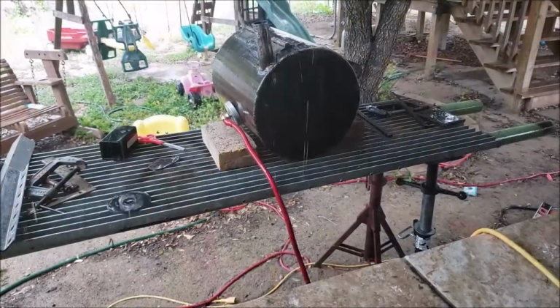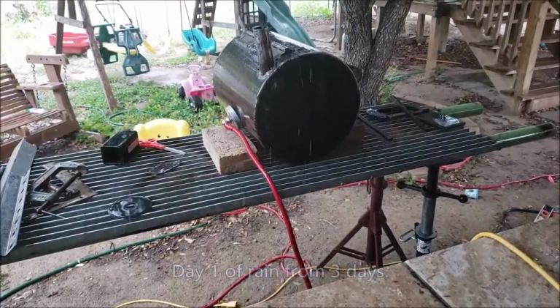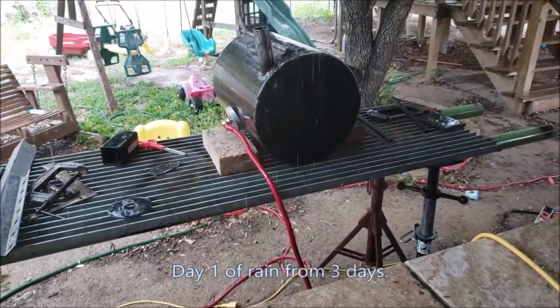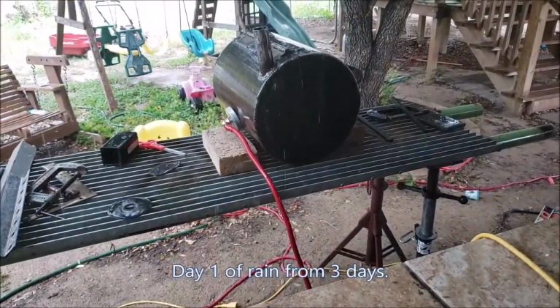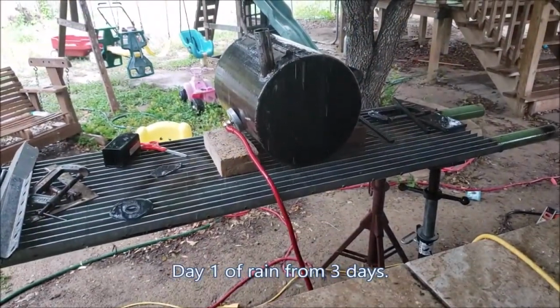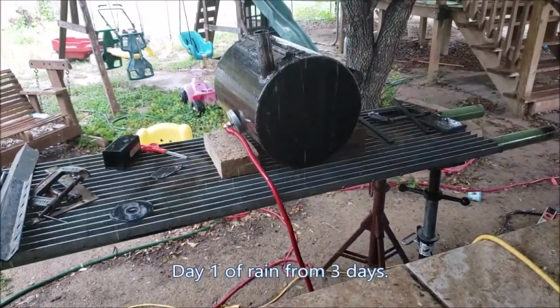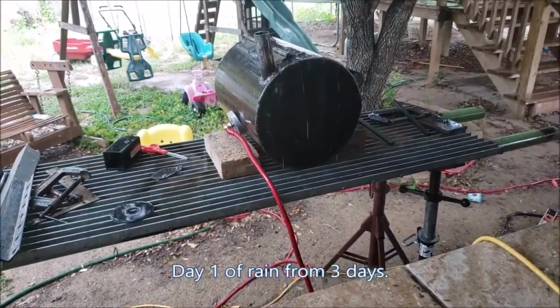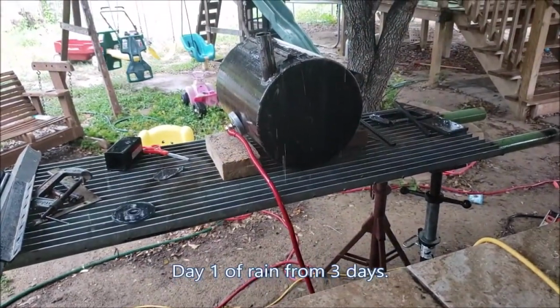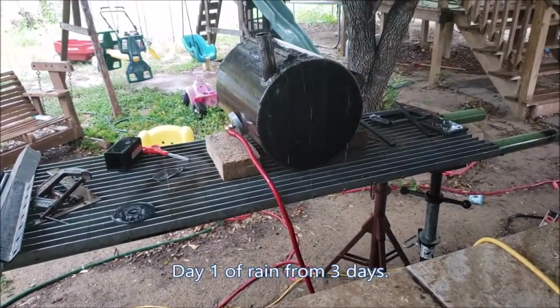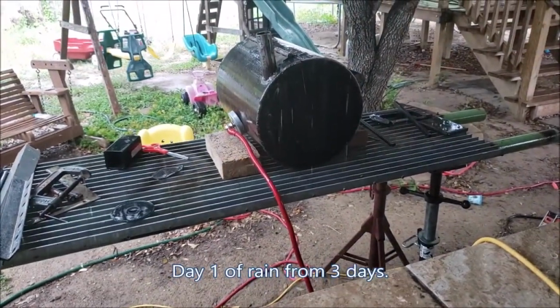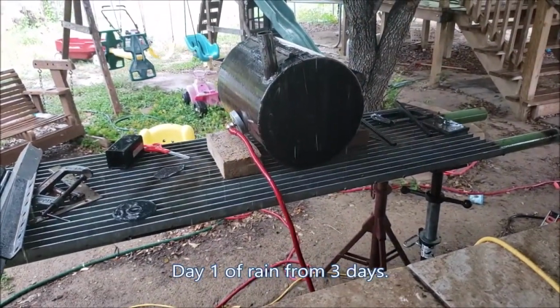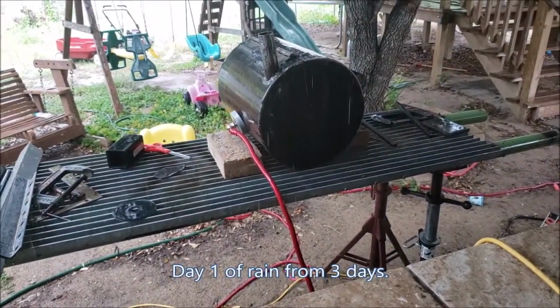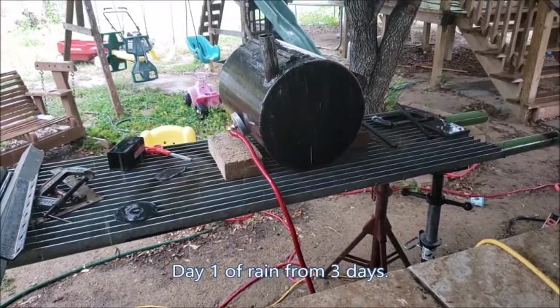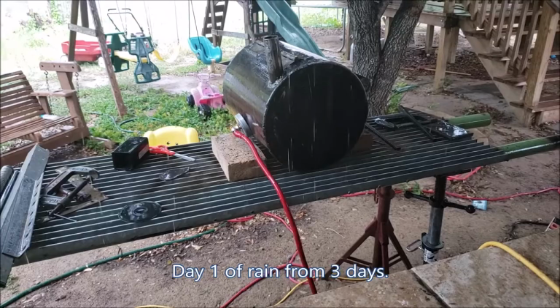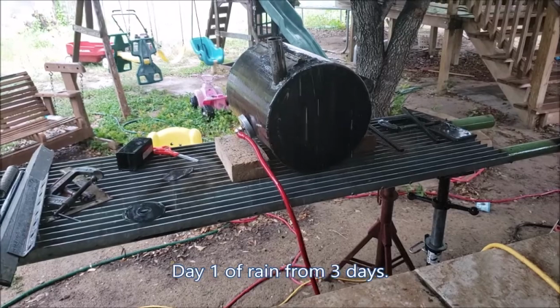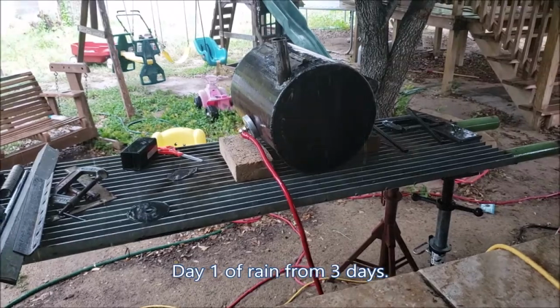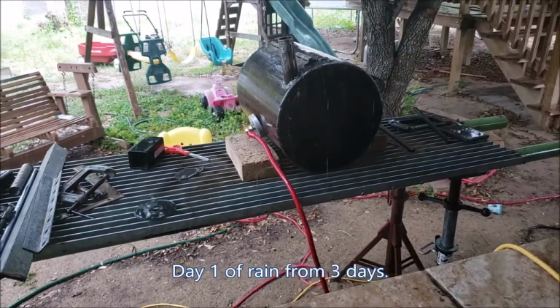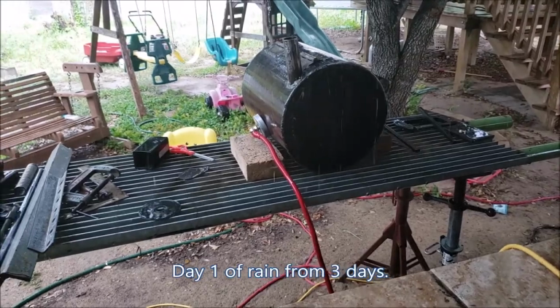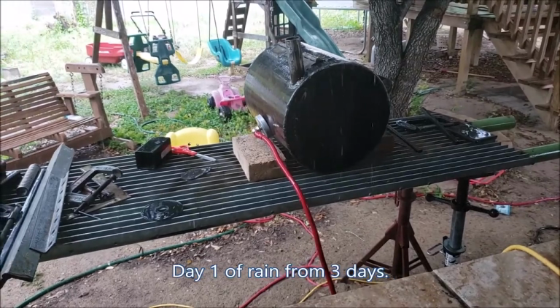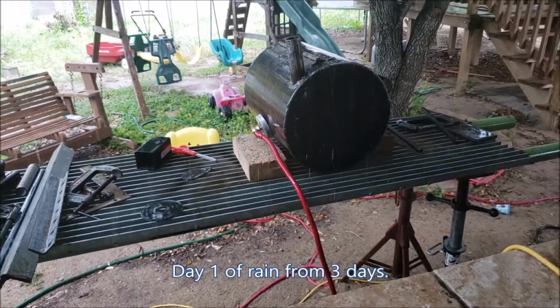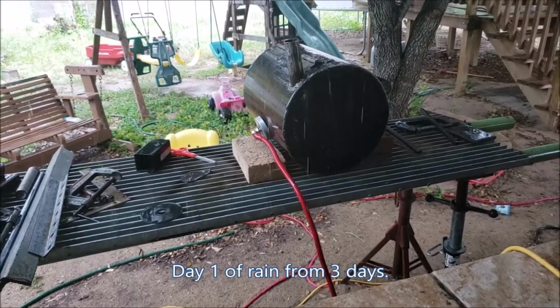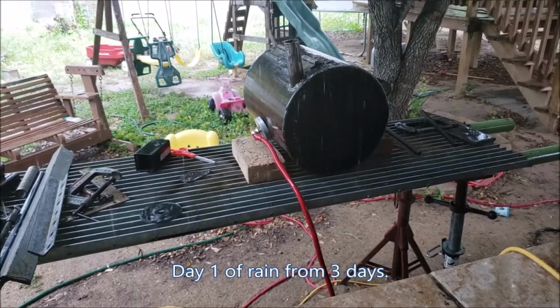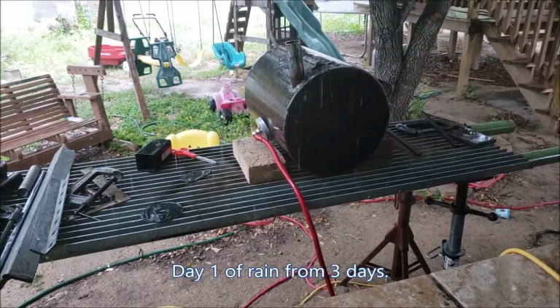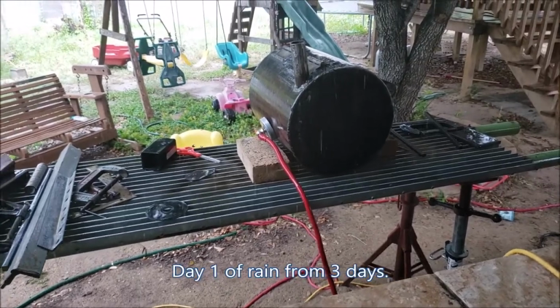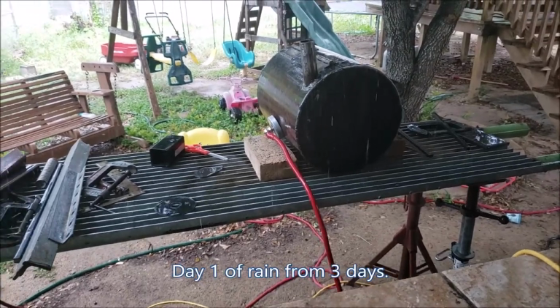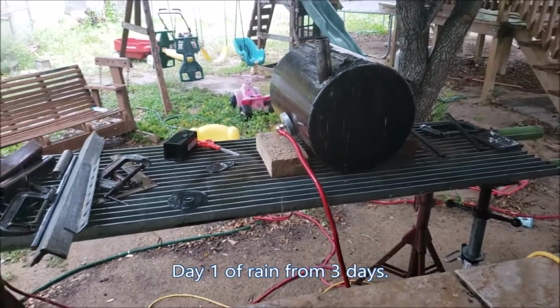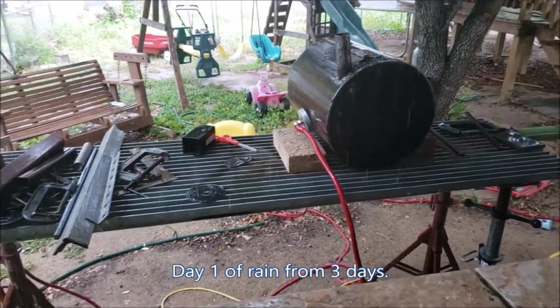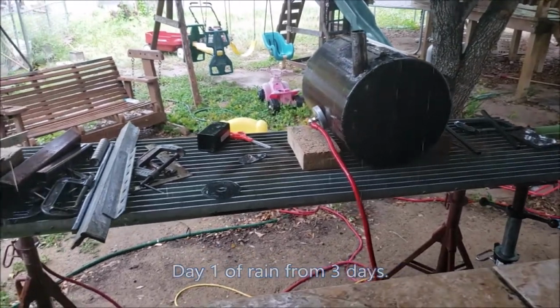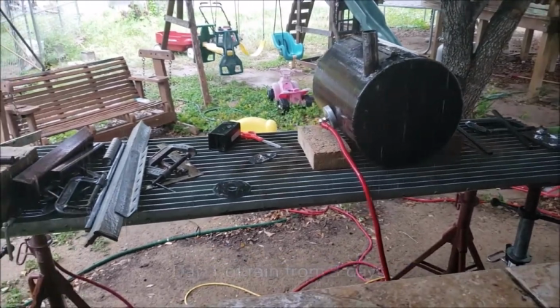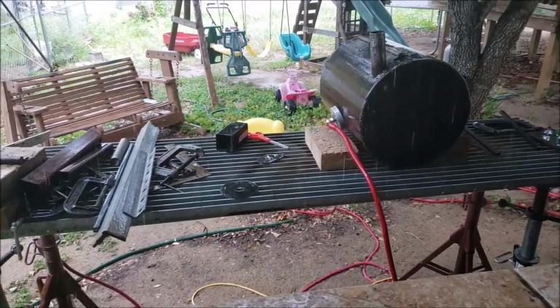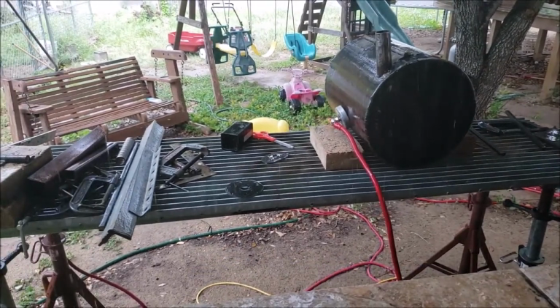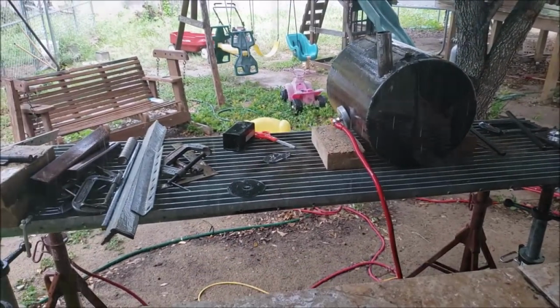All right guys, I was going to work on this and it decided to rain. So that's pretty much it for today.